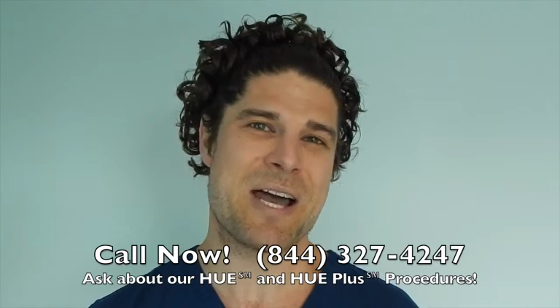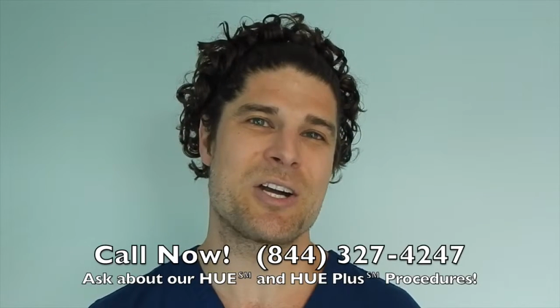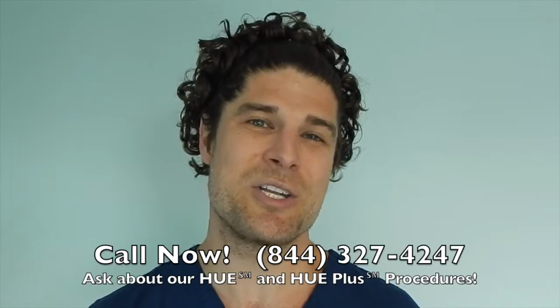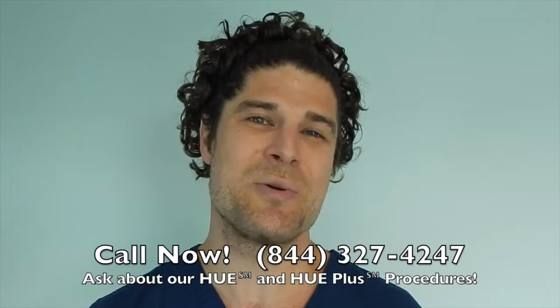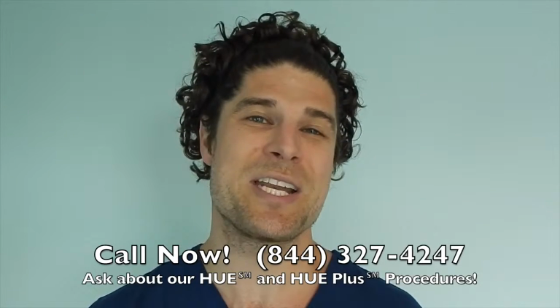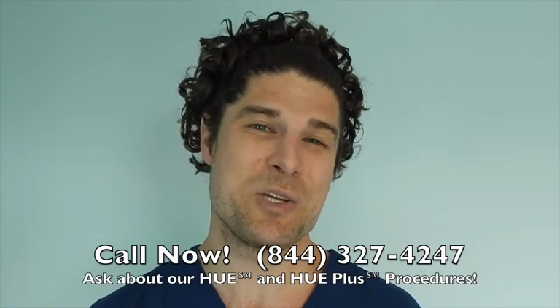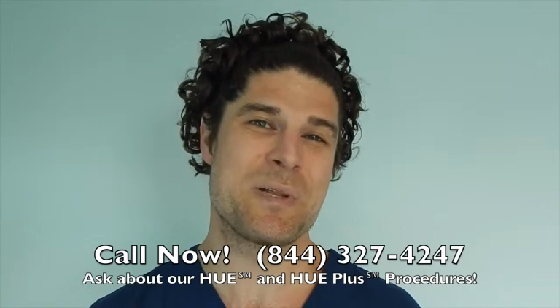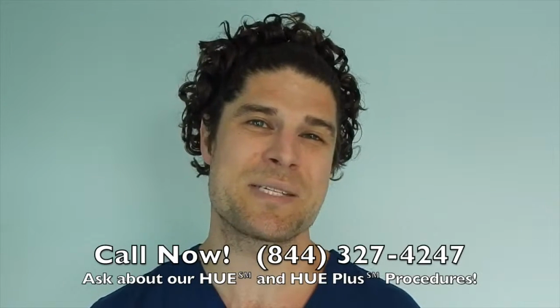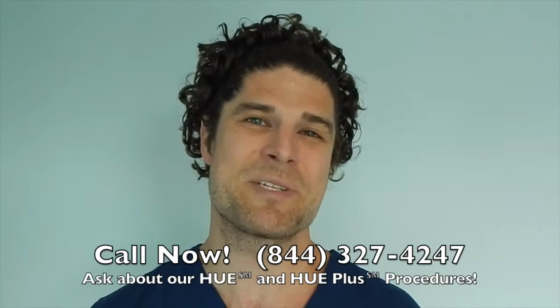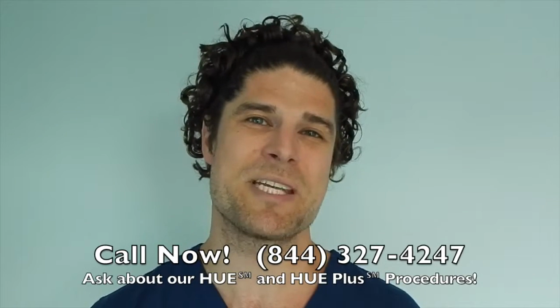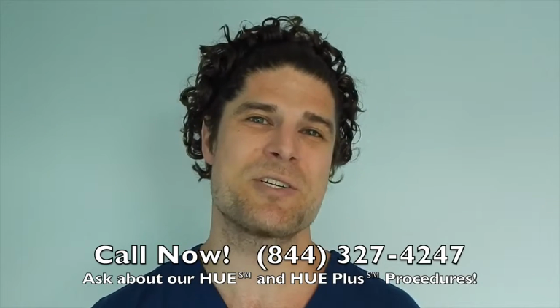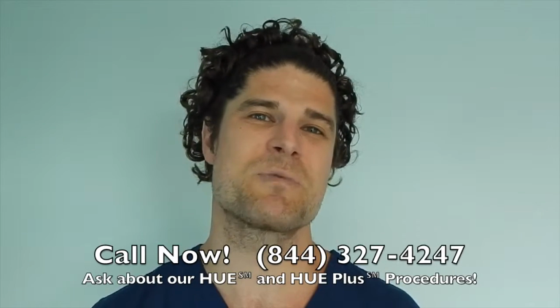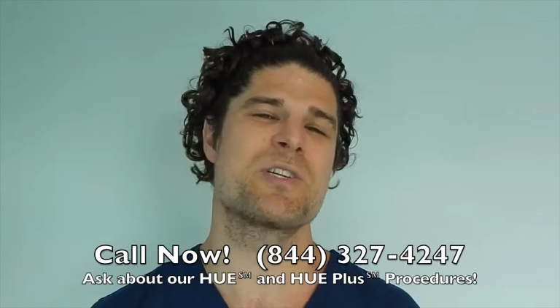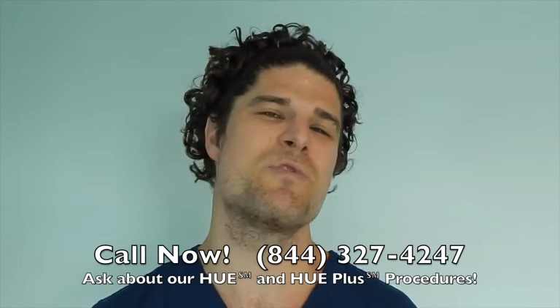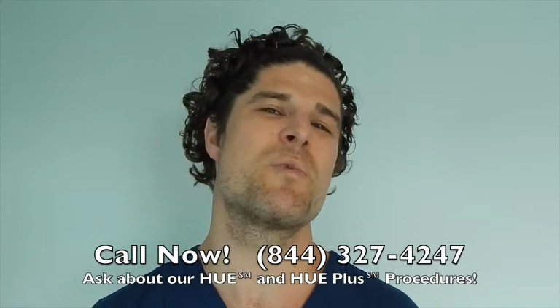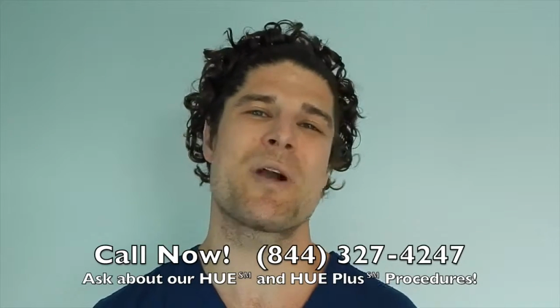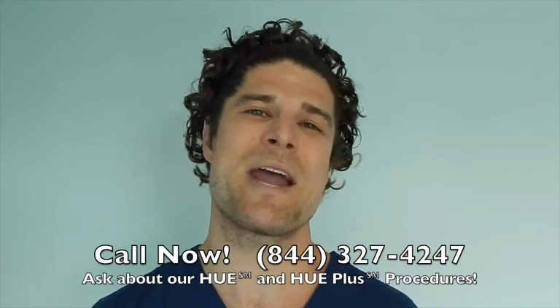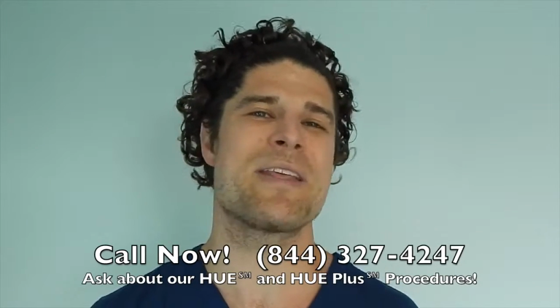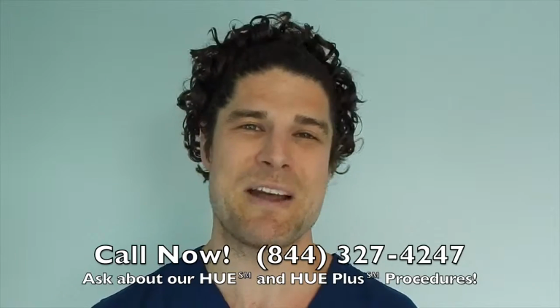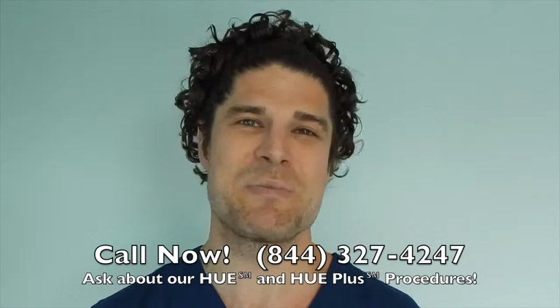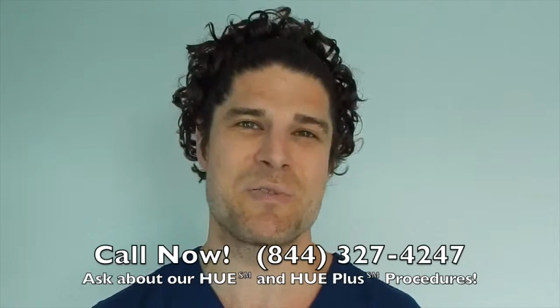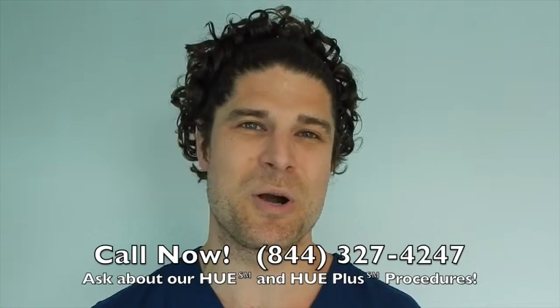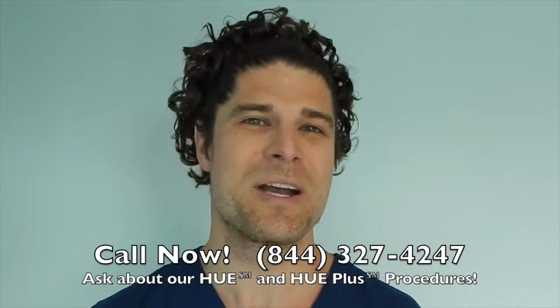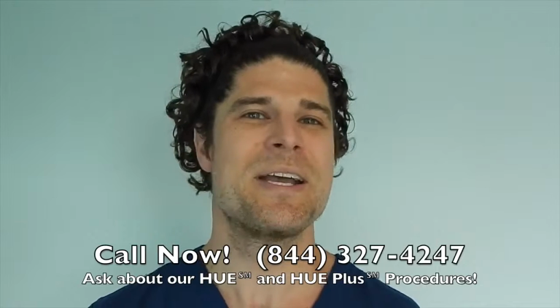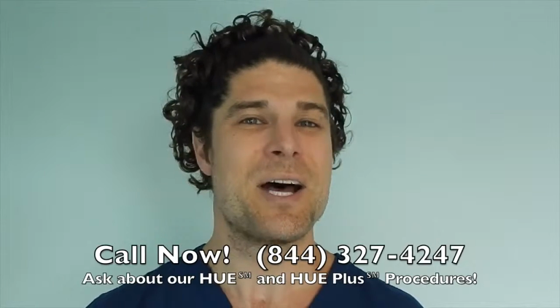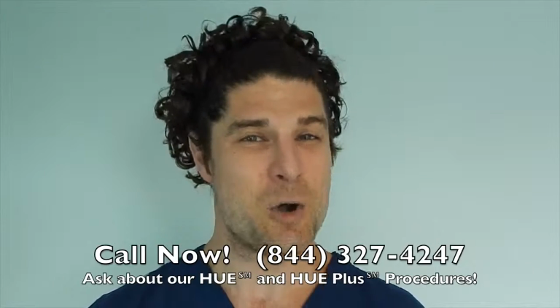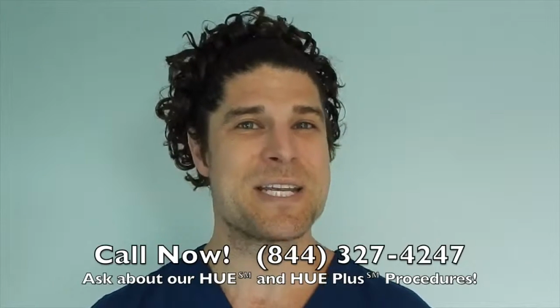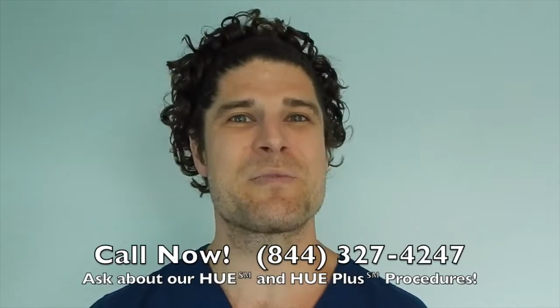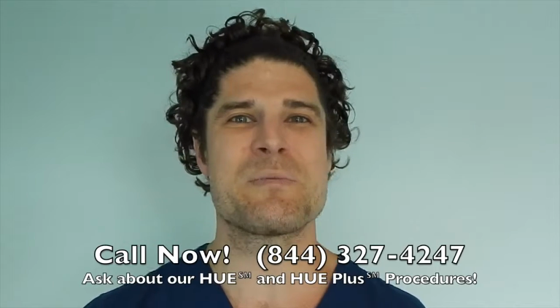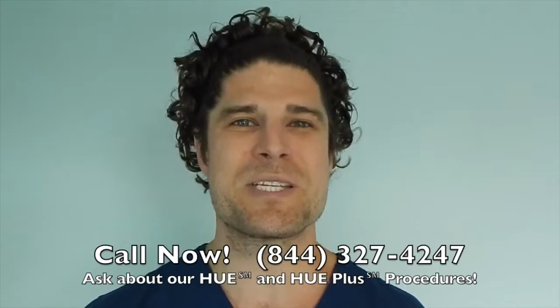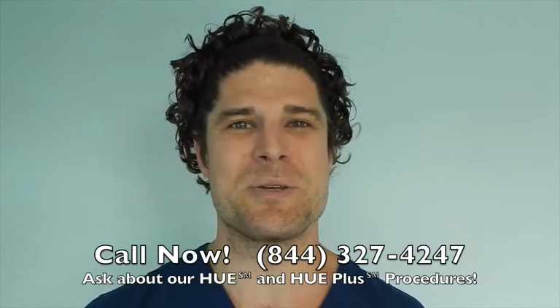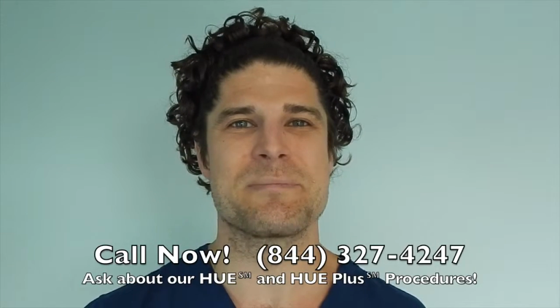Call us now at 844-327-4247 and ask about our HUE and HUE Plus procedures, which move more hair than ever before. Hope to hear from you — see you soon.